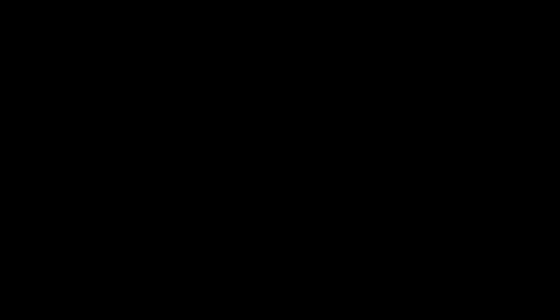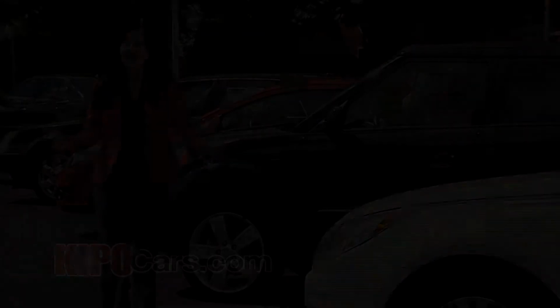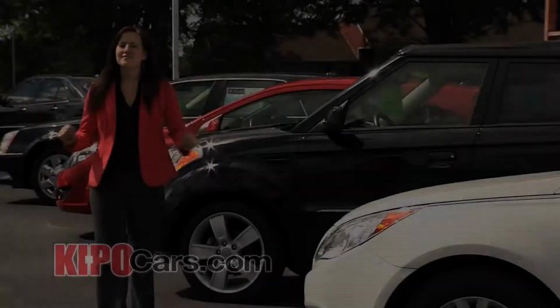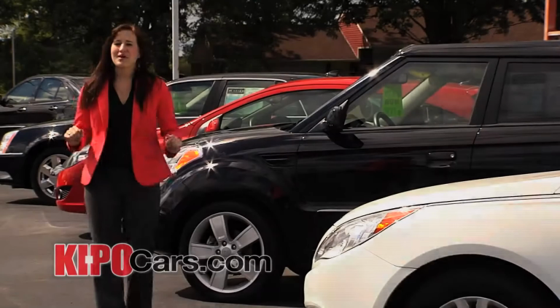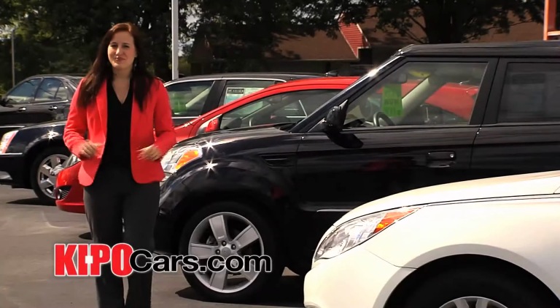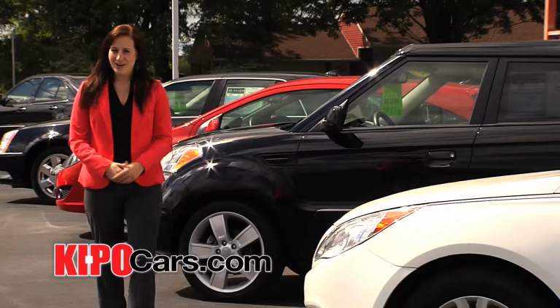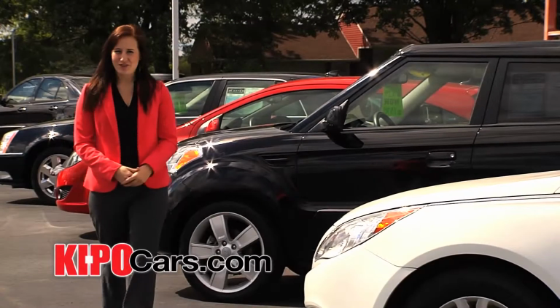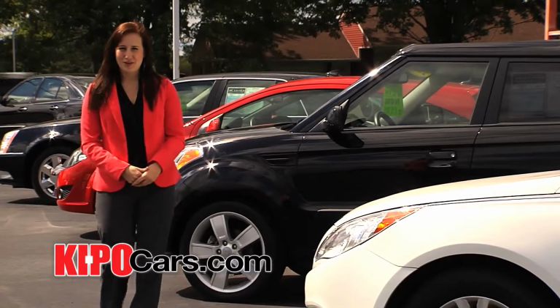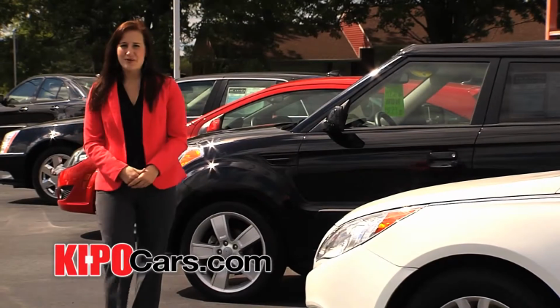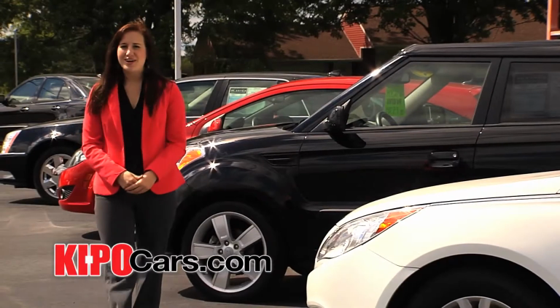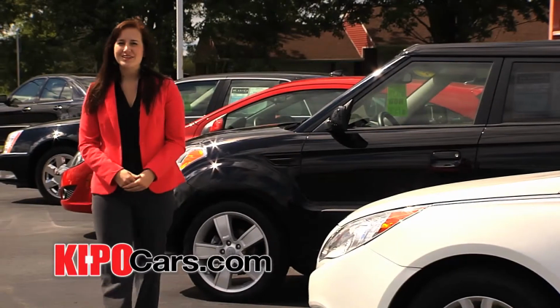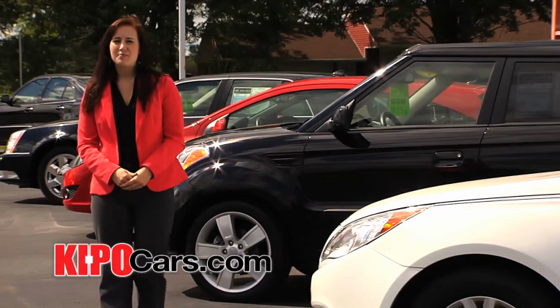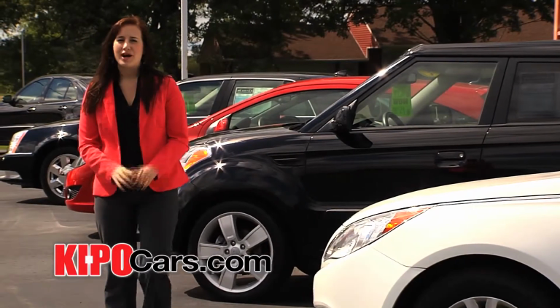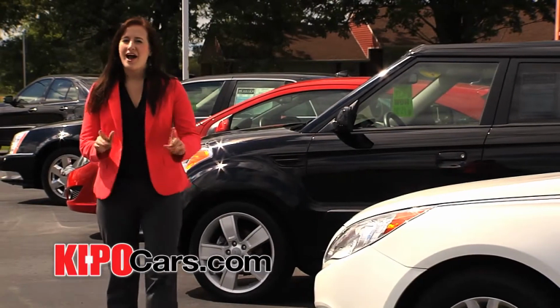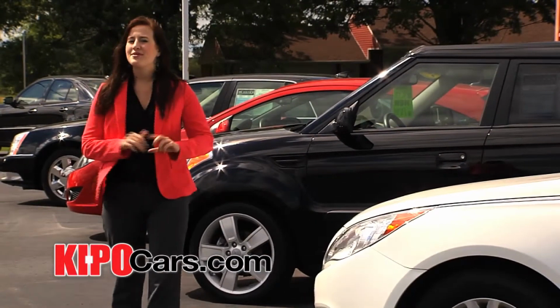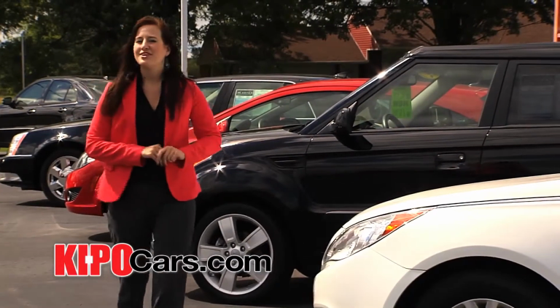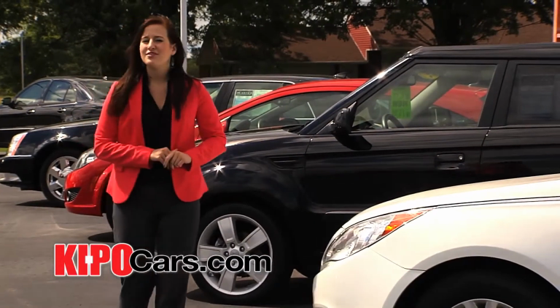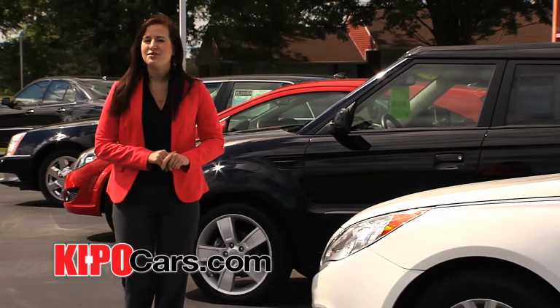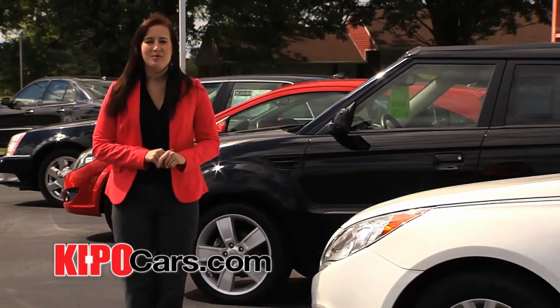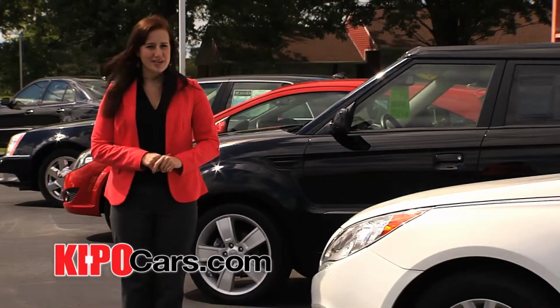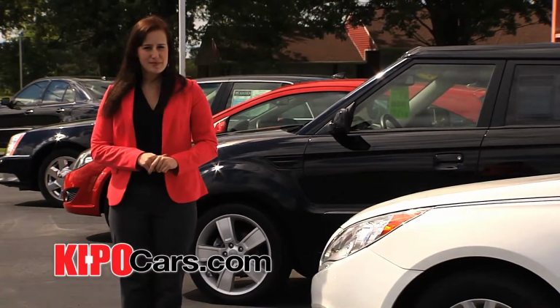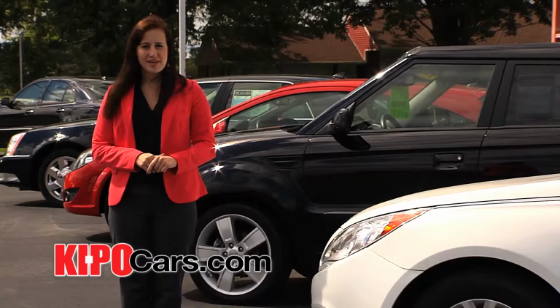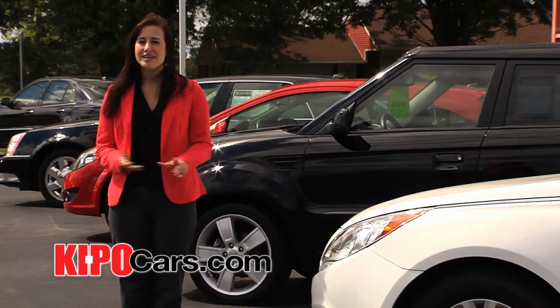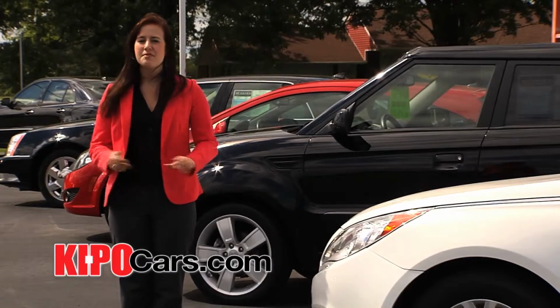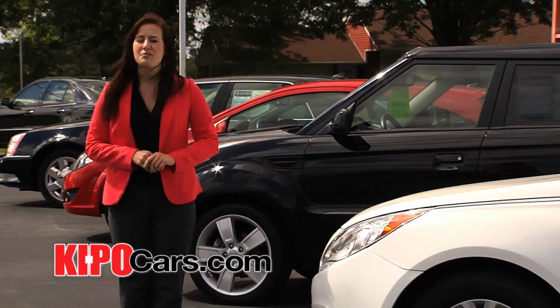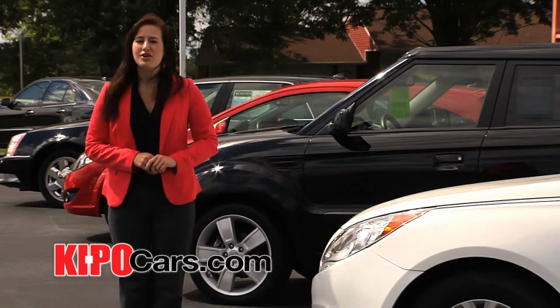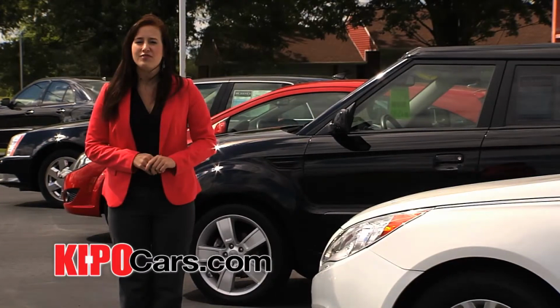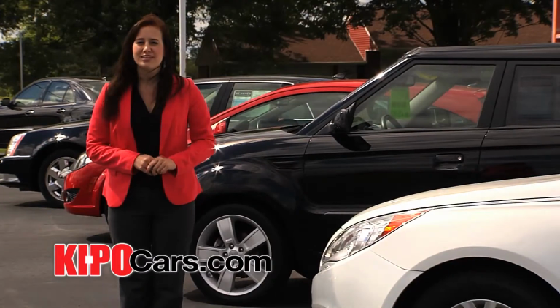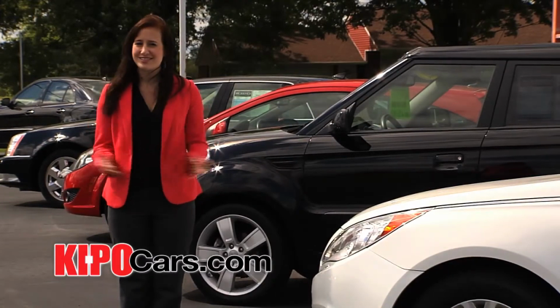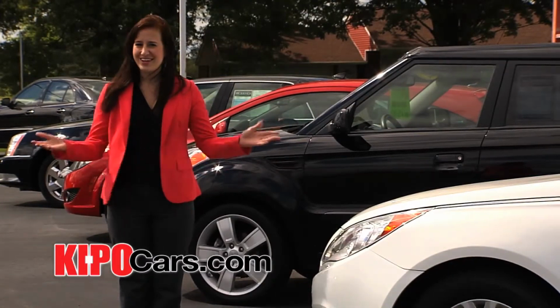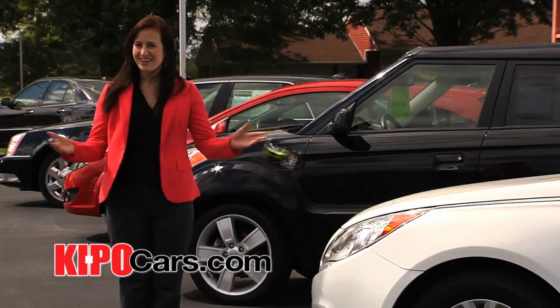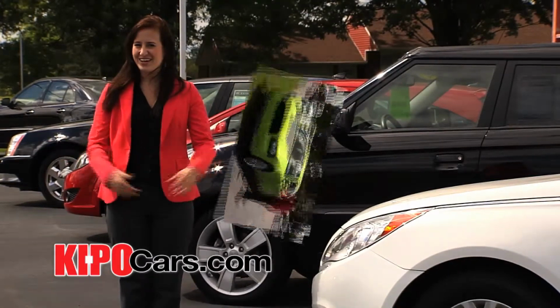Hey everyone, Ryan here for Keebo Cars in Lockport. I'm here to give you a more in-depth look at some of our pre-owned vehicles. Take a look.